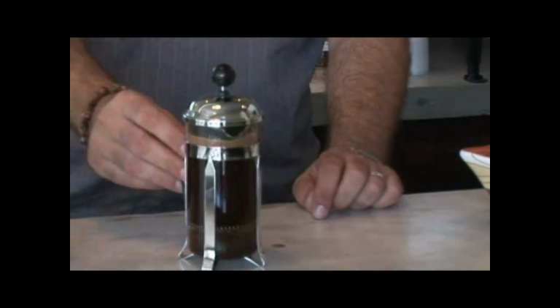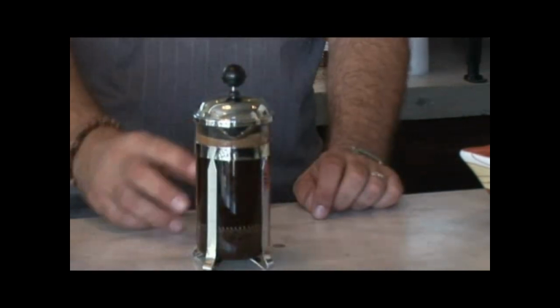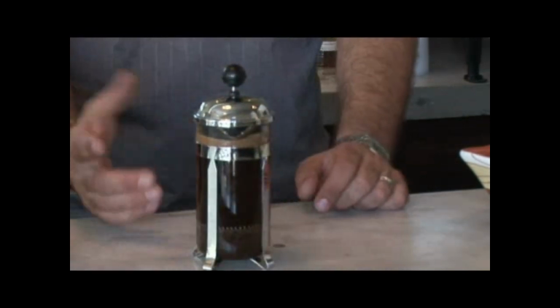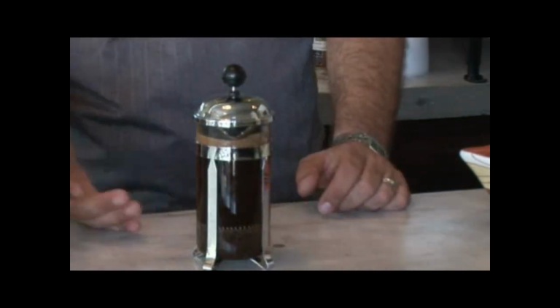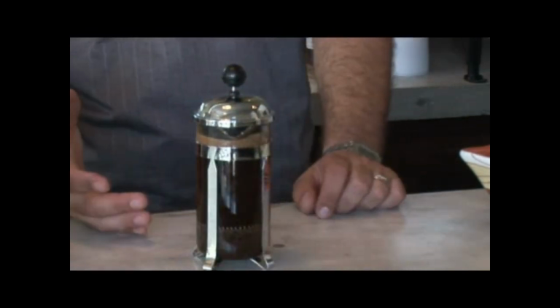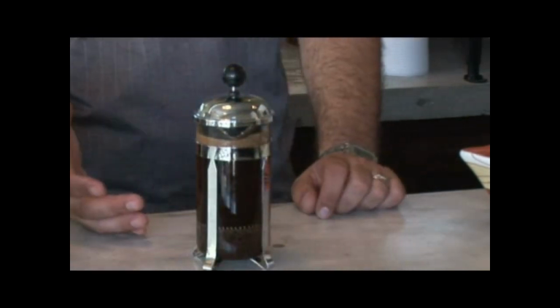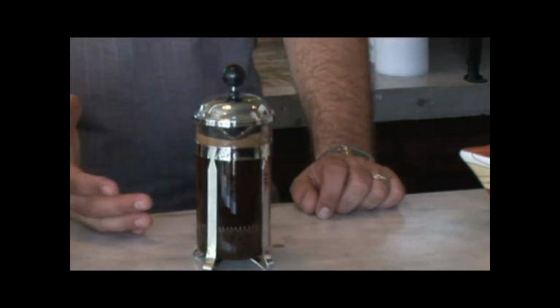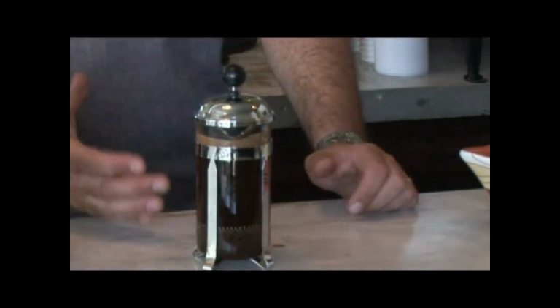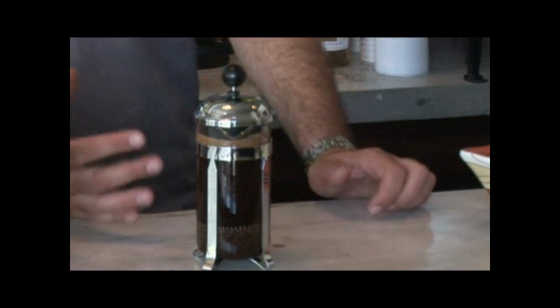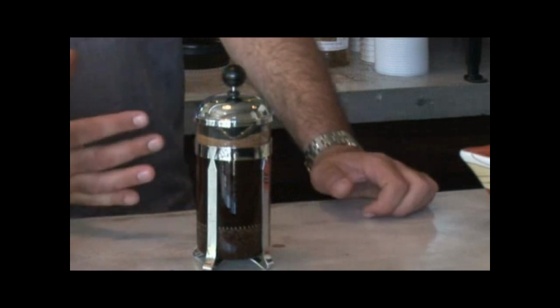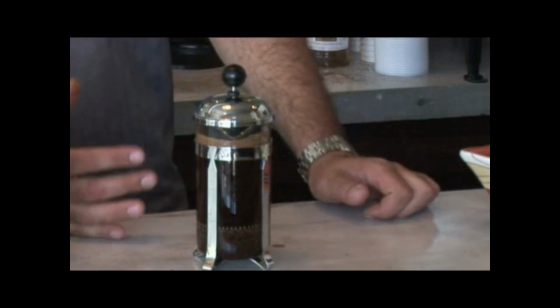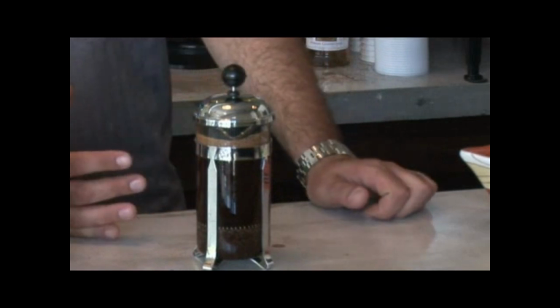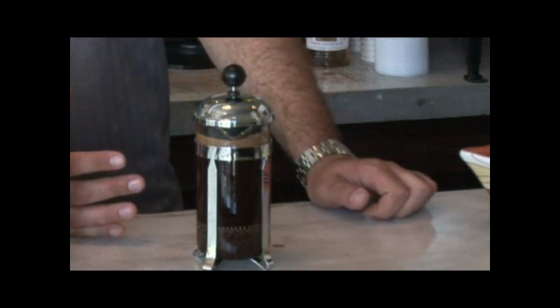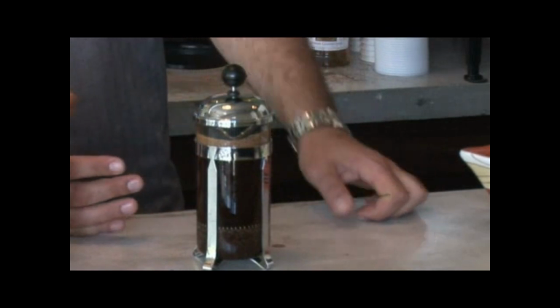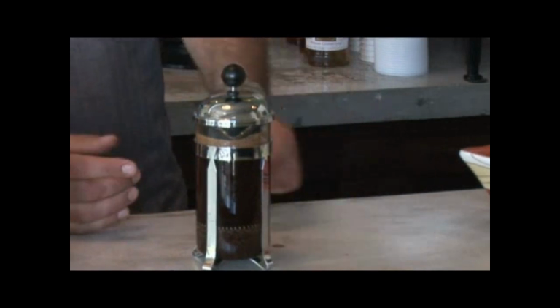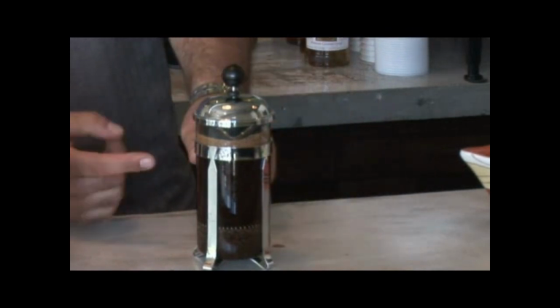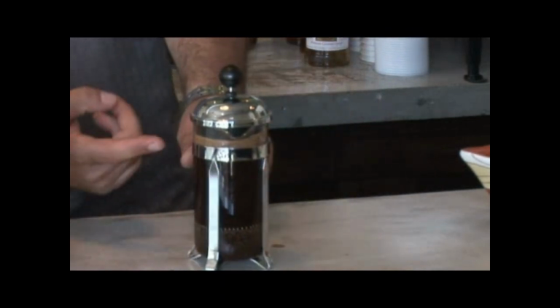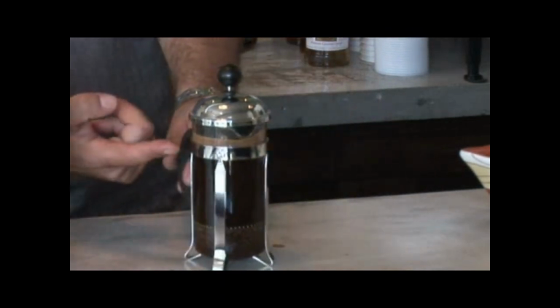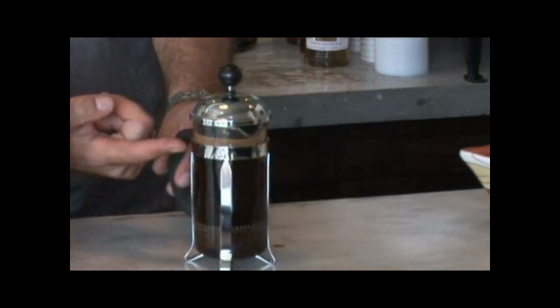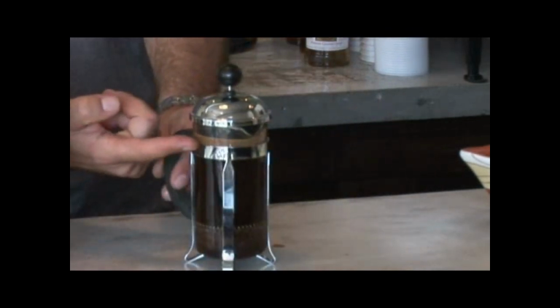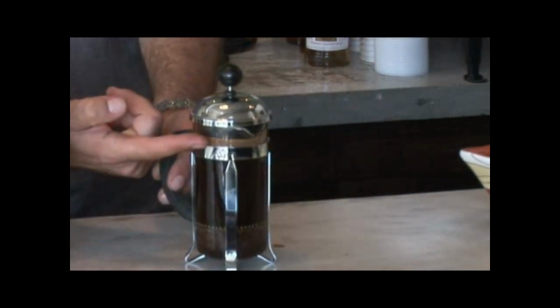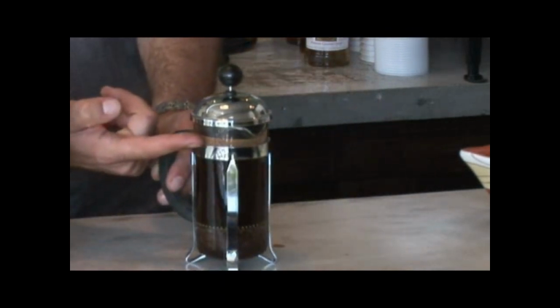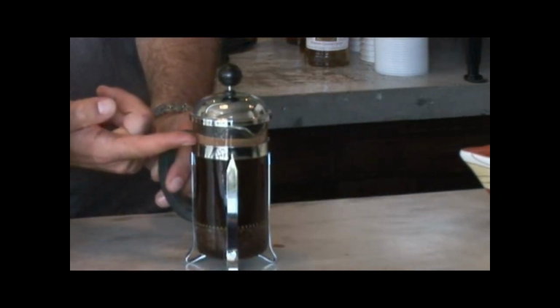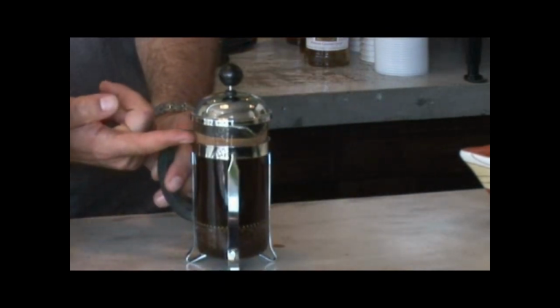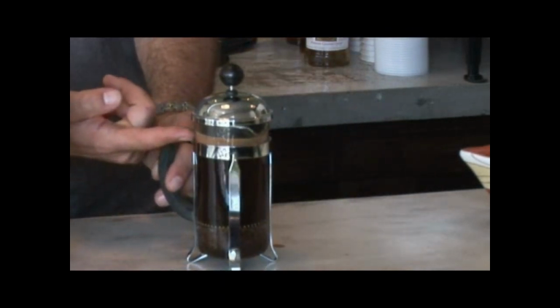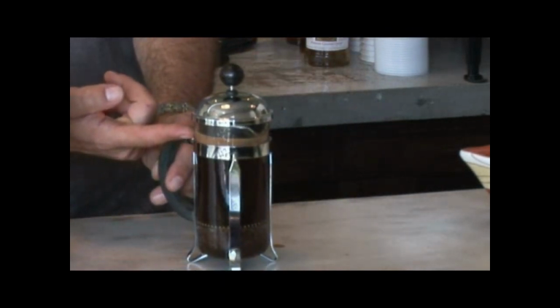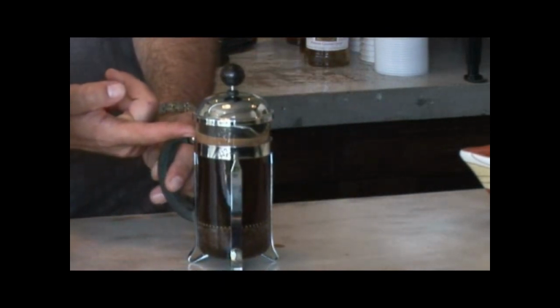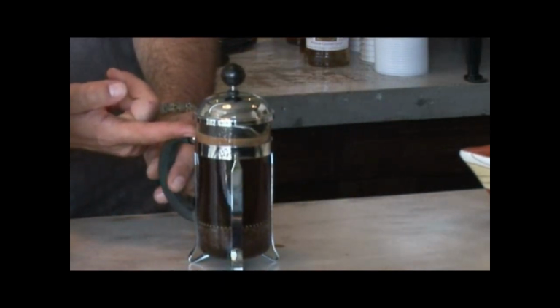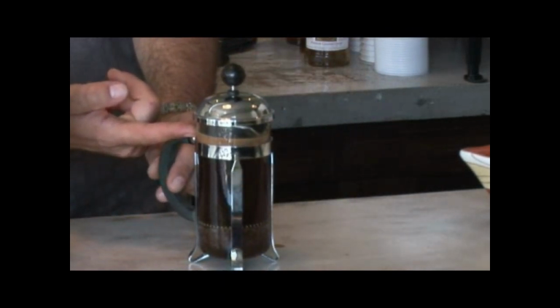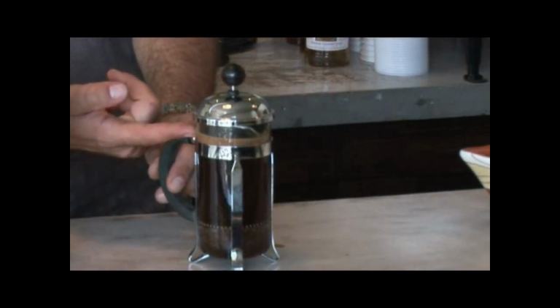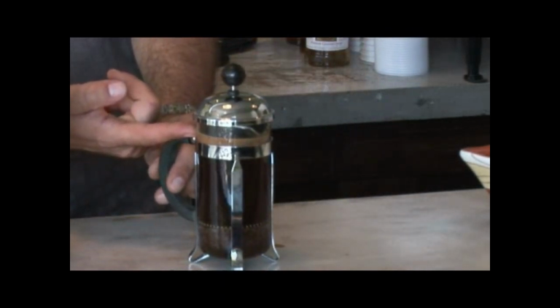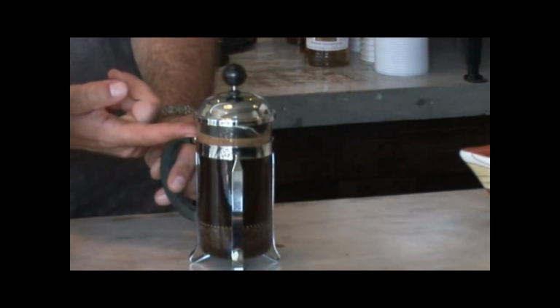If you have a very good coffee, a good sign is when you still have some crema on top of your French press right here.